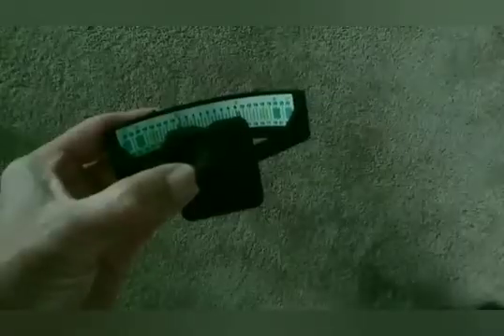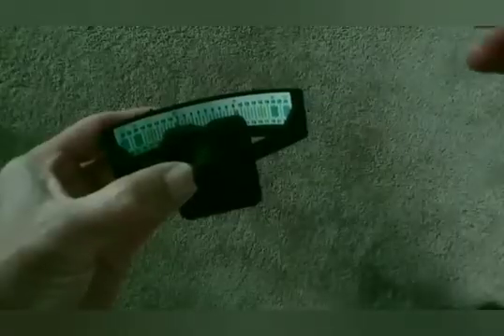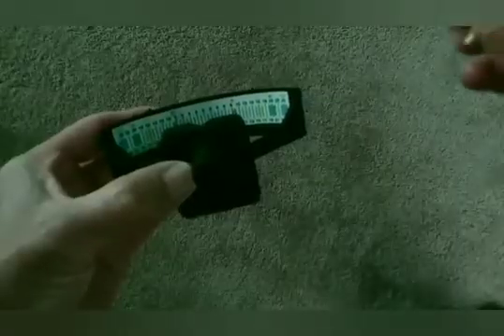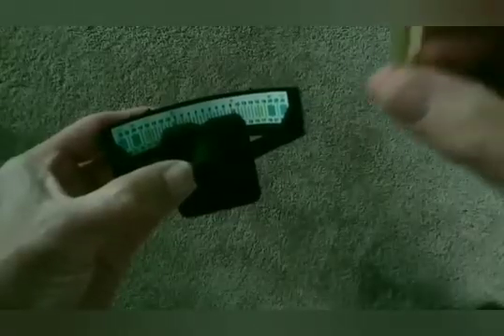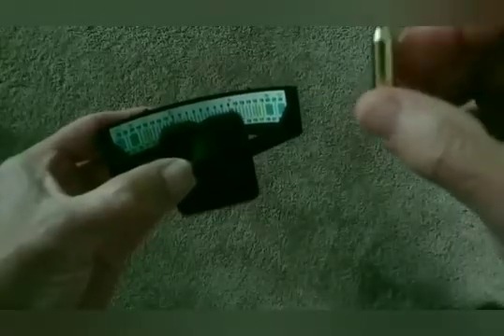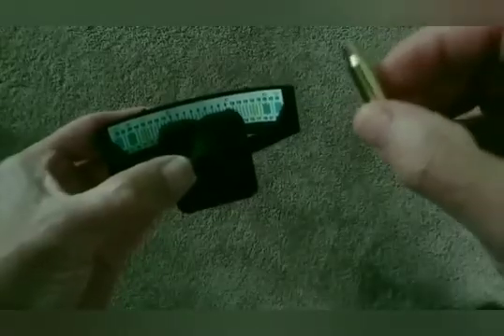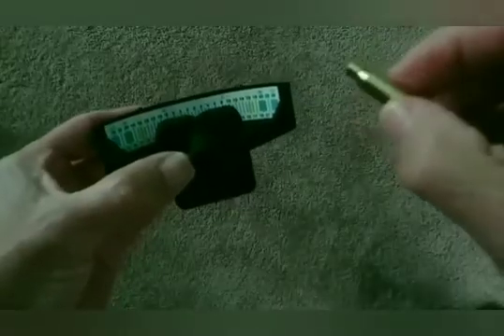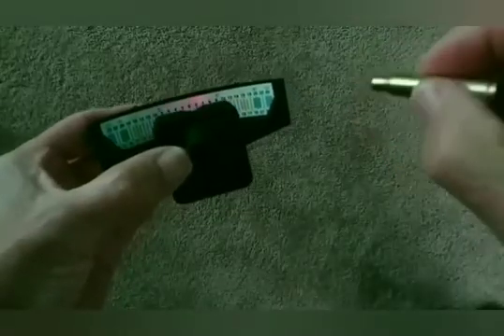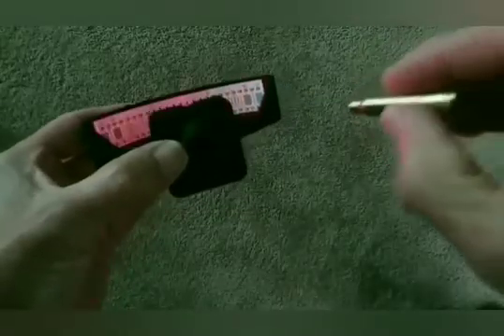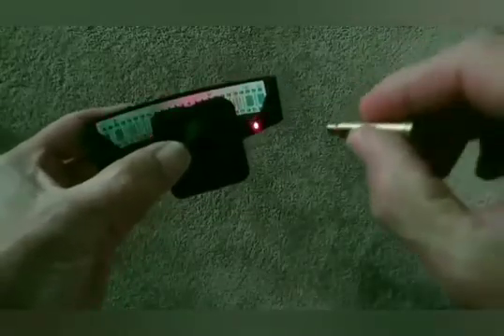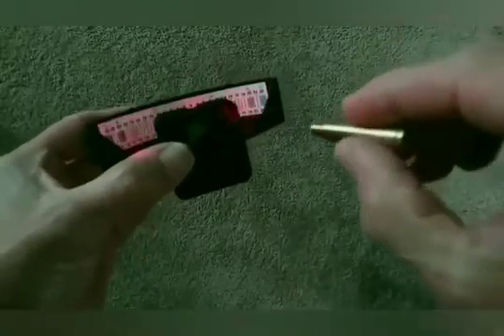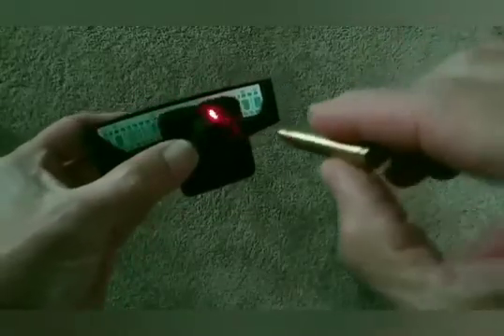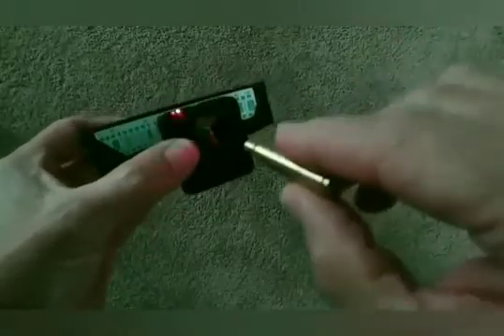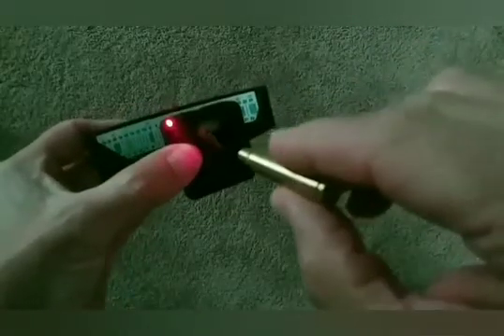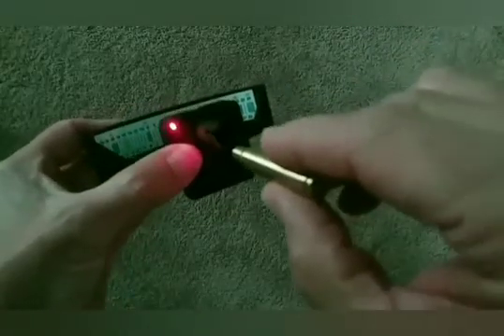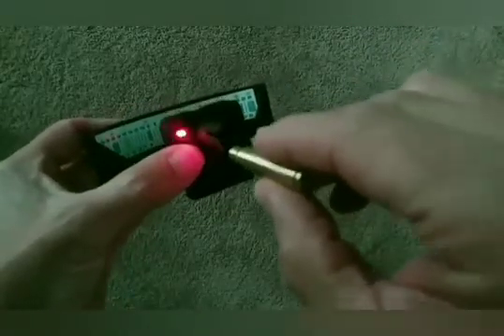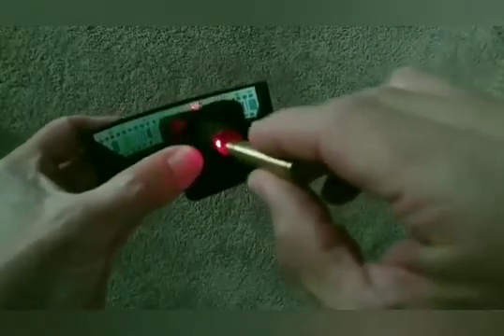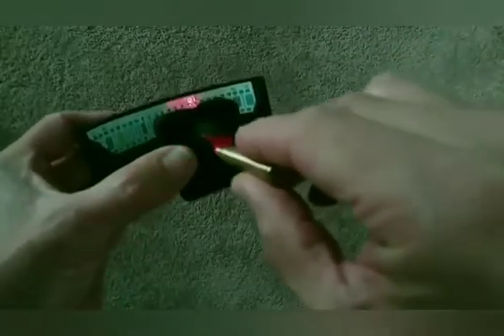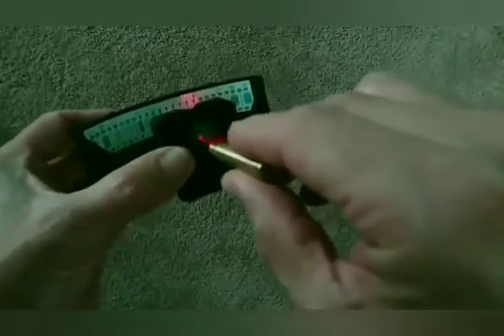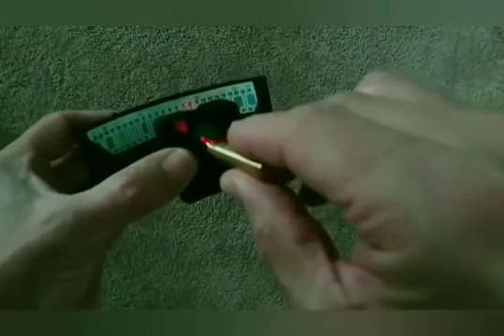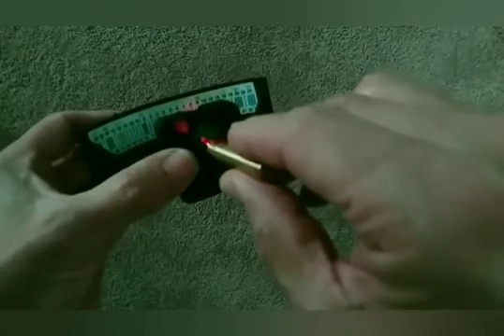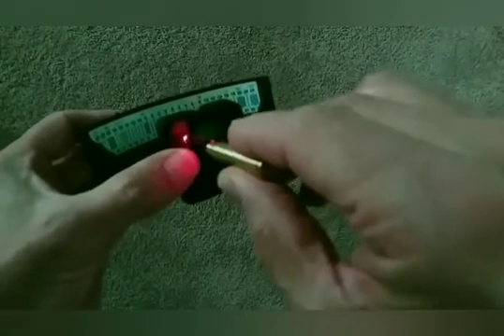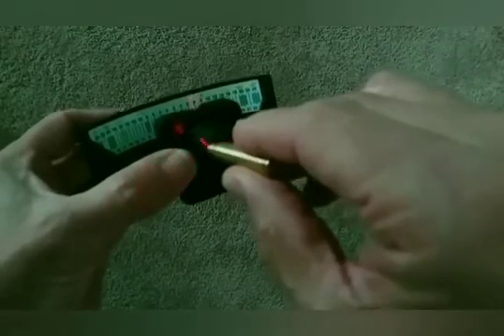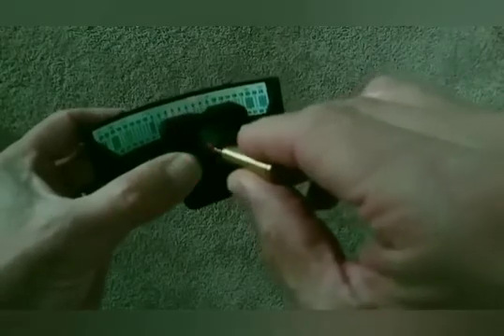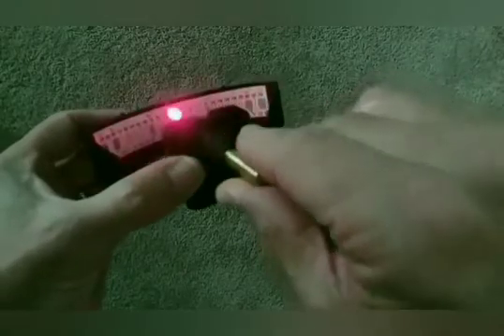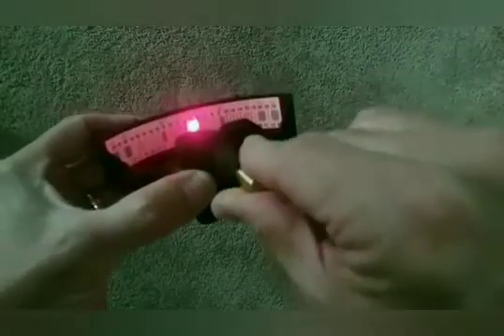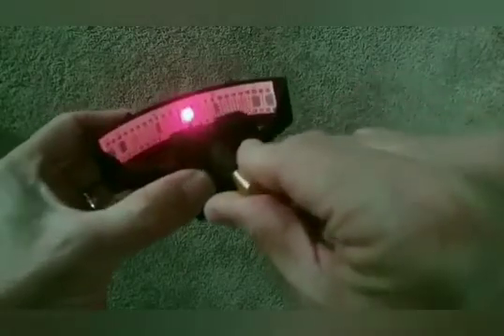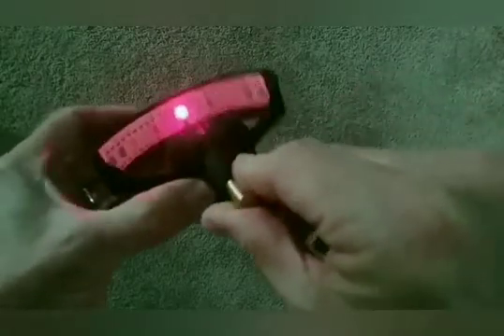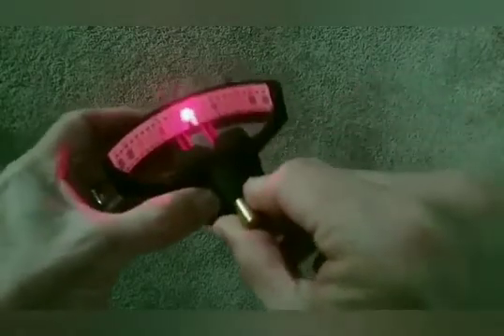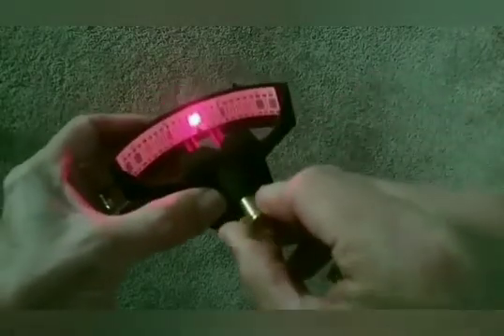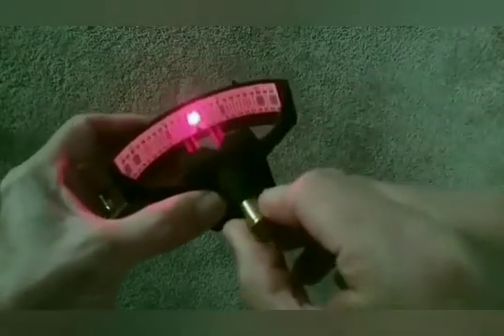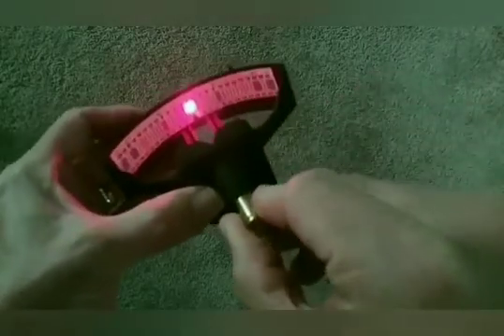When you first receive your kit, put the batteries in the laser, install the laser in the unit, and align on the zero point.